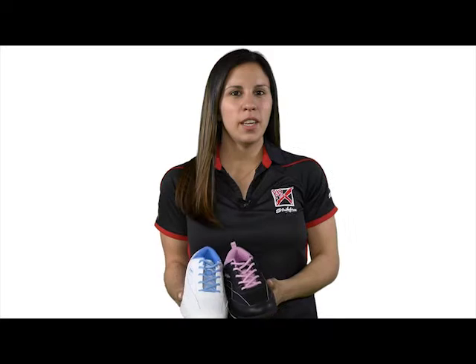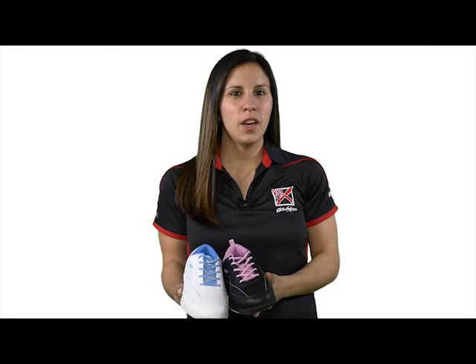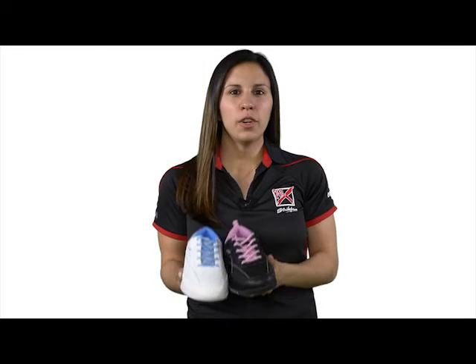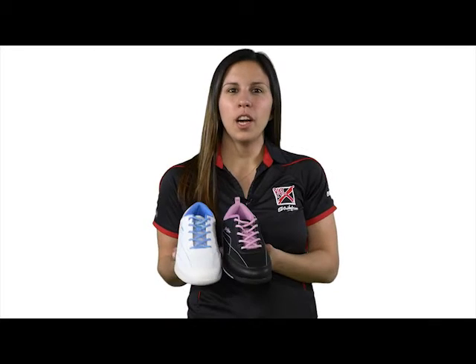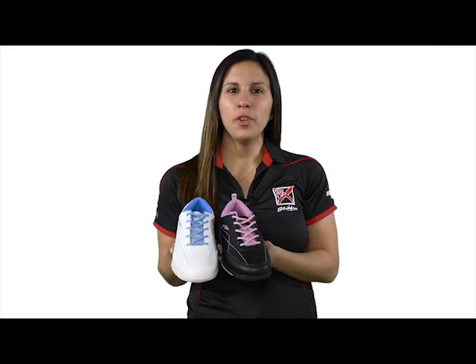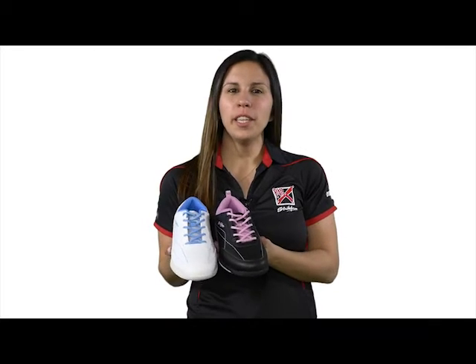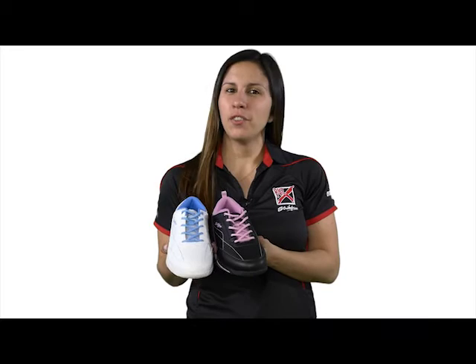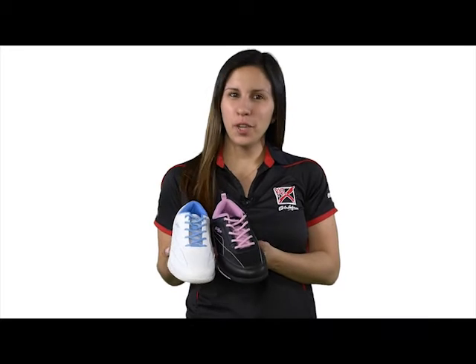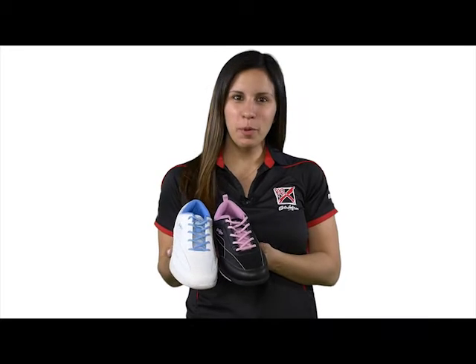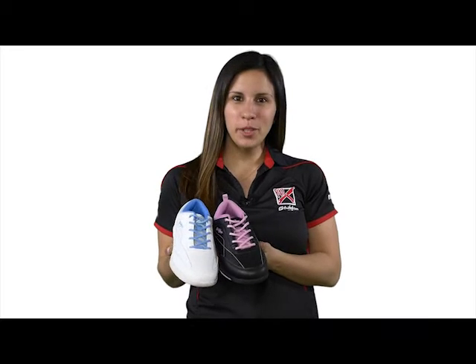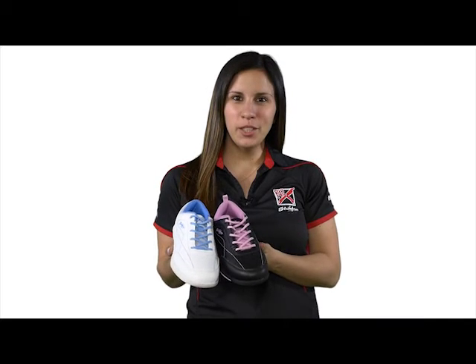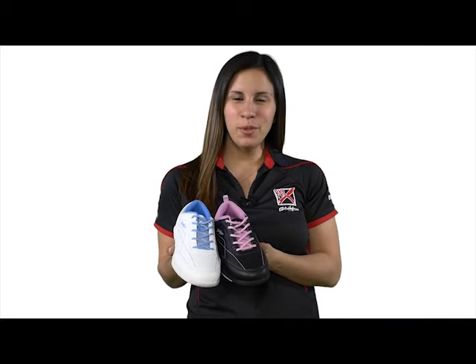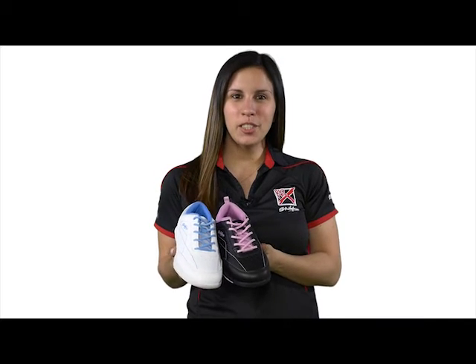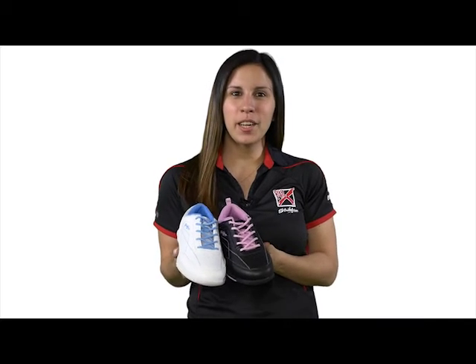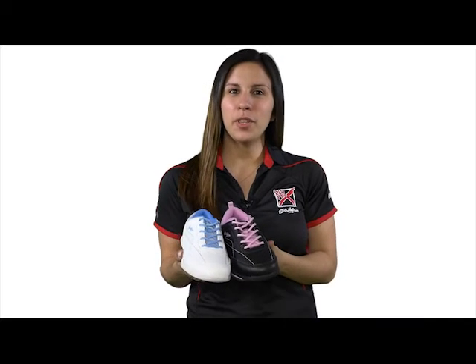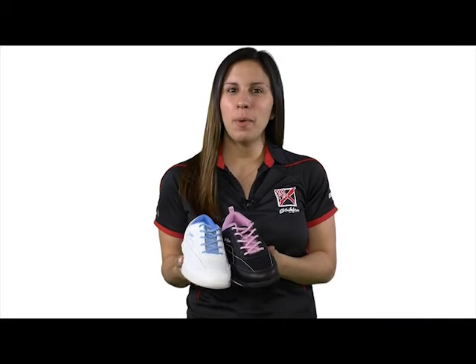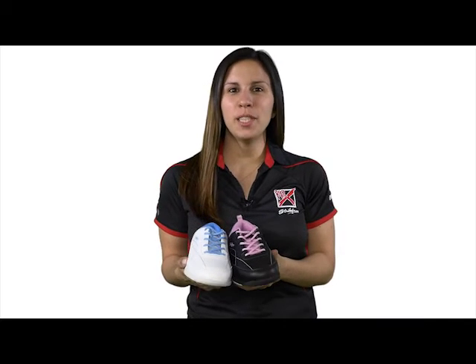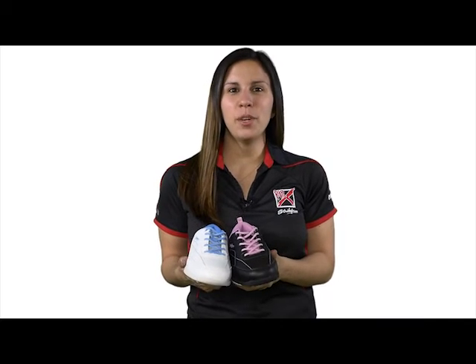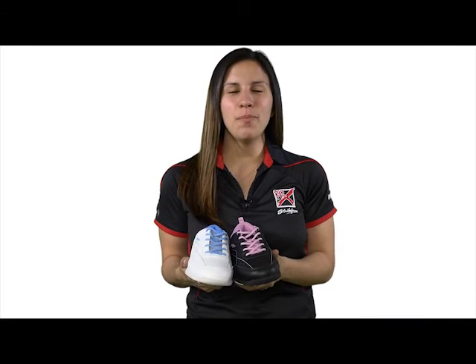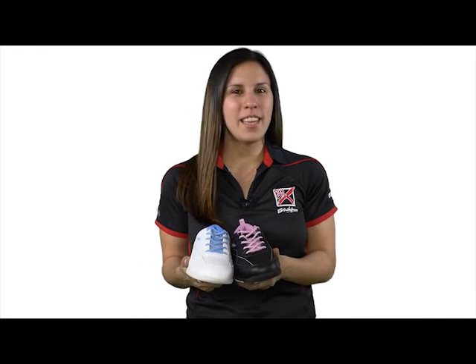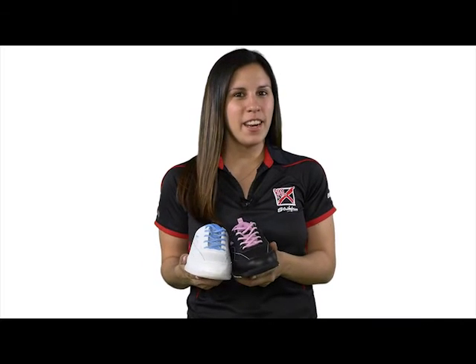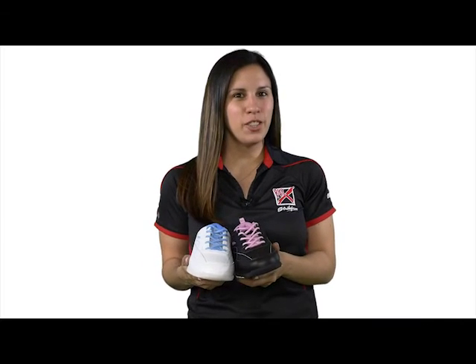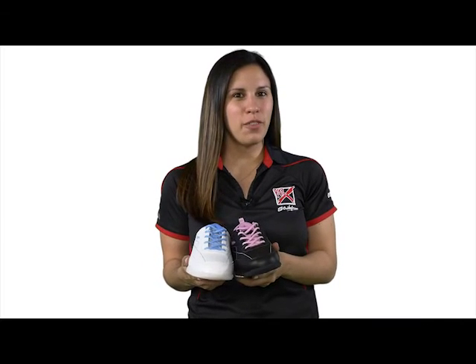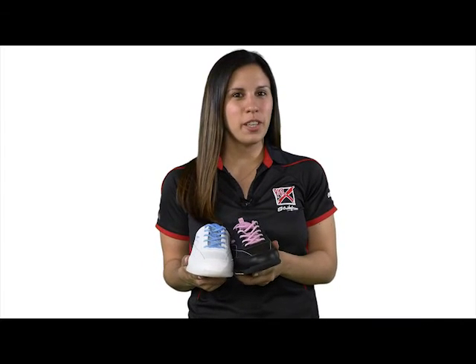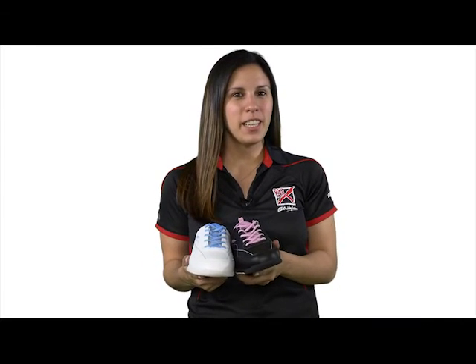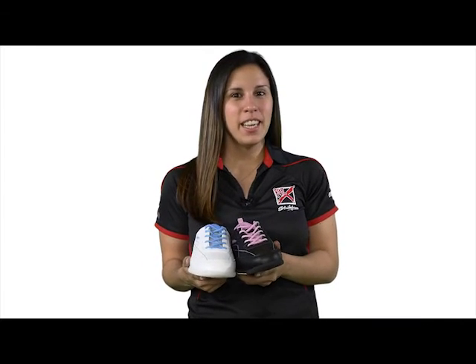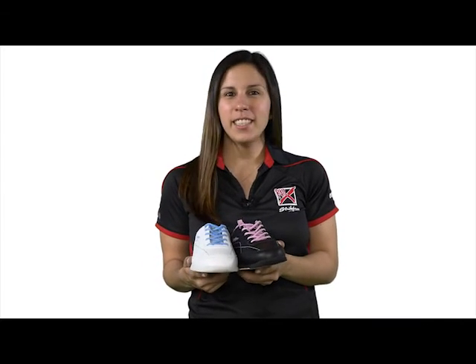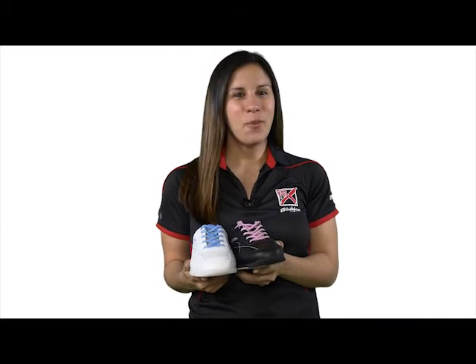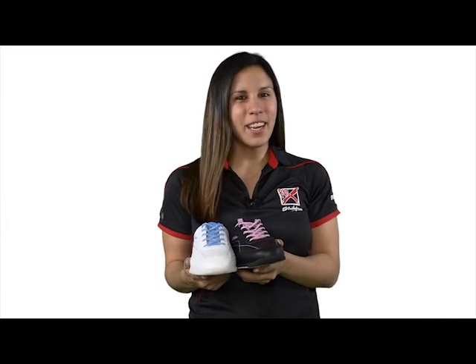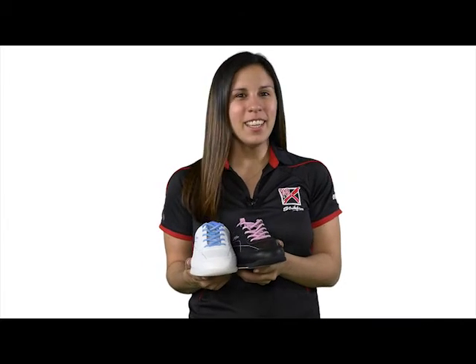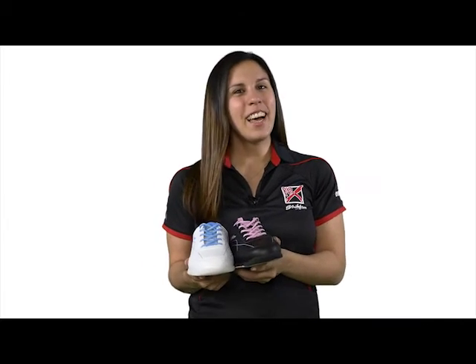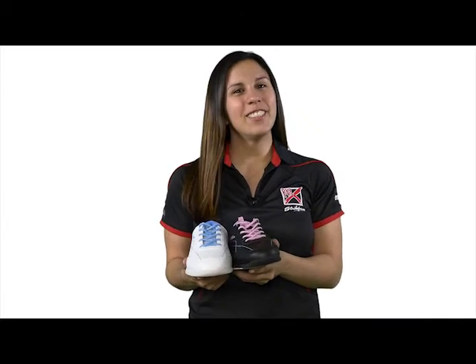For a comfortable and affordable bowling shoe, check out the Women's Capri by KR Strikeforce. It's like walking on clouds.